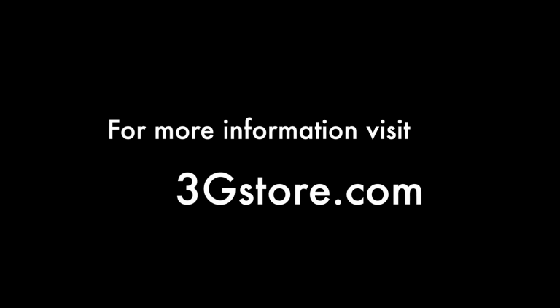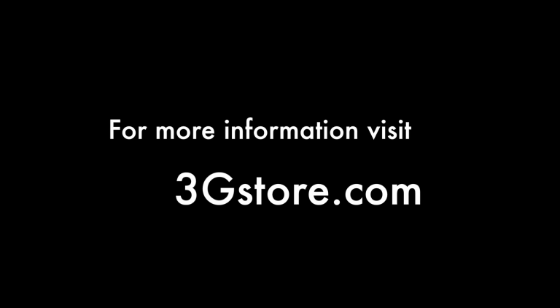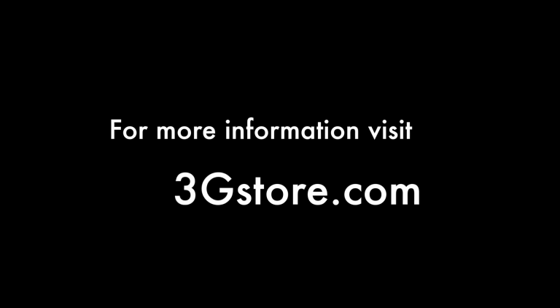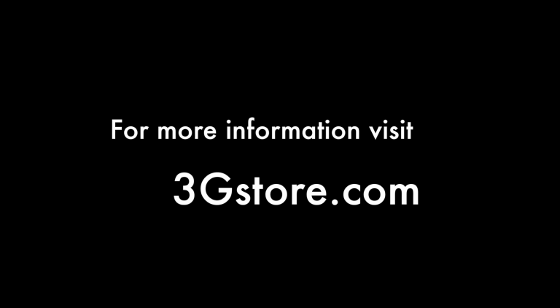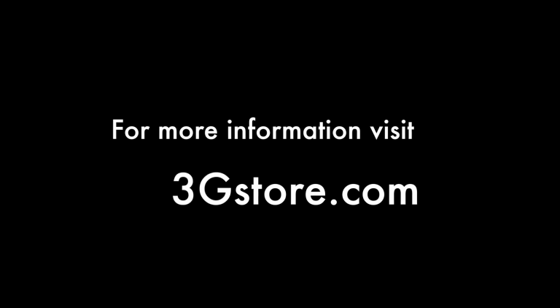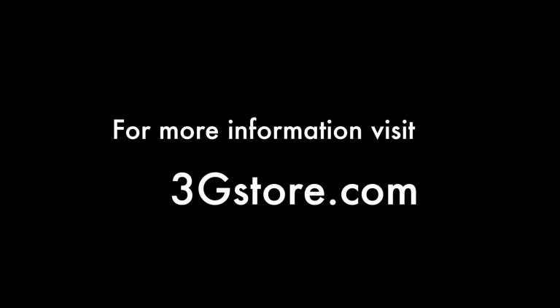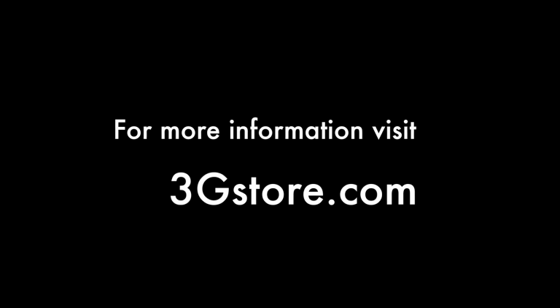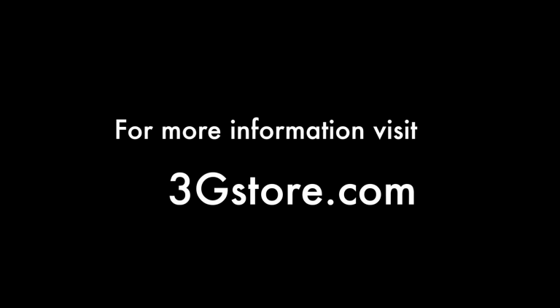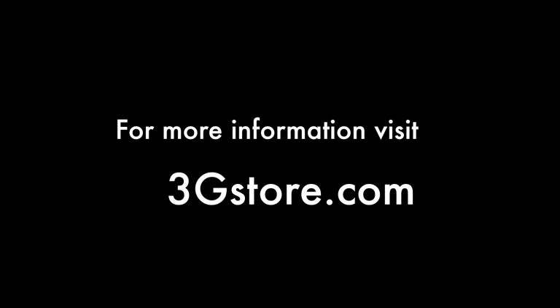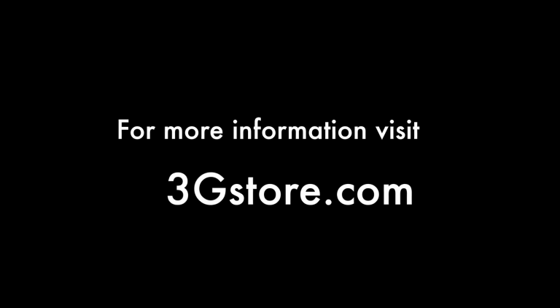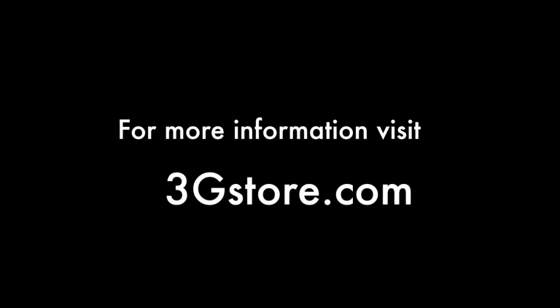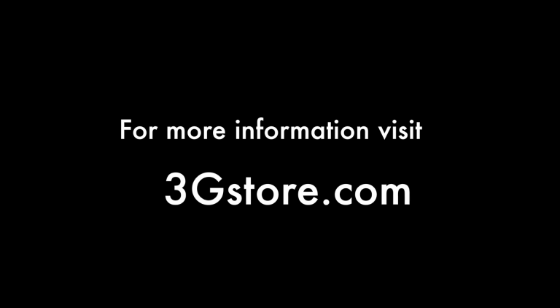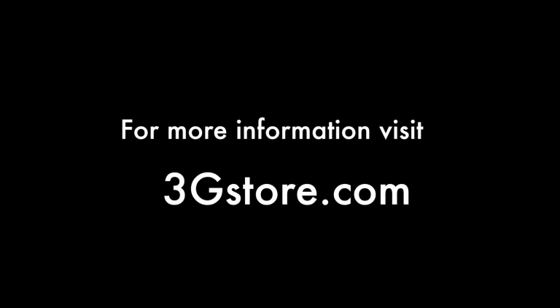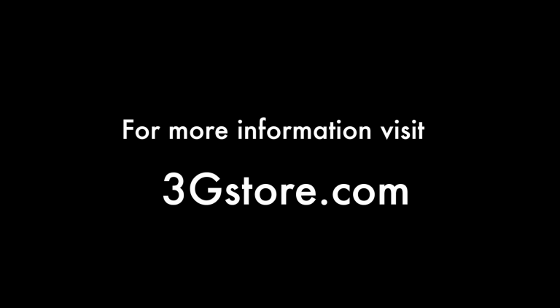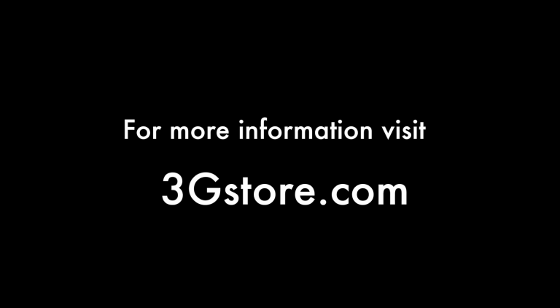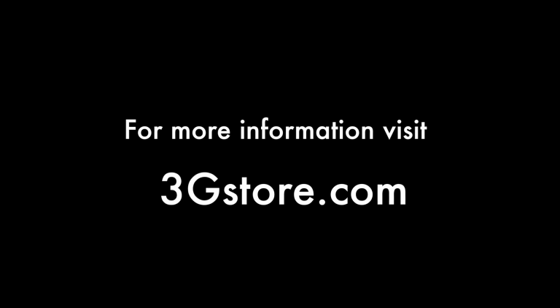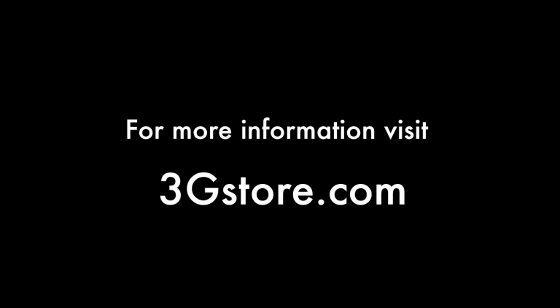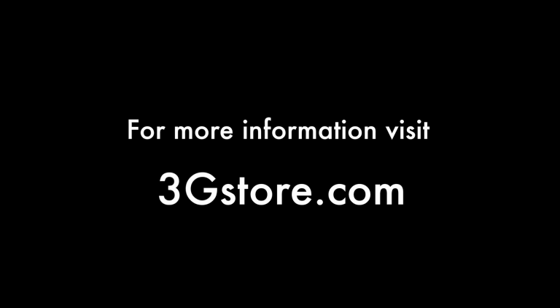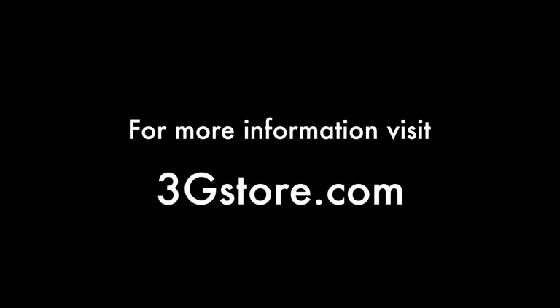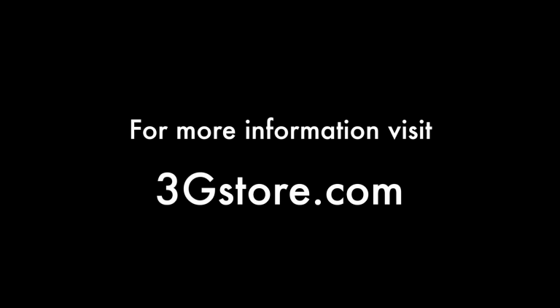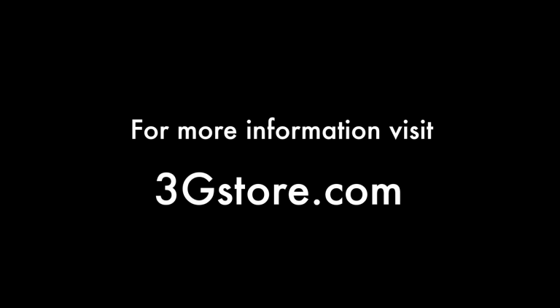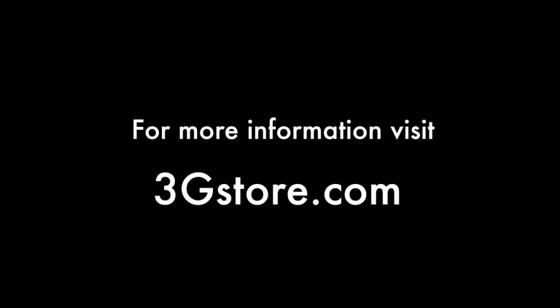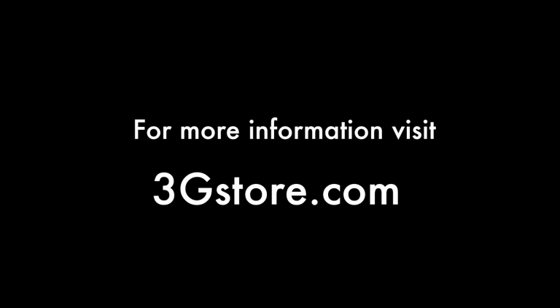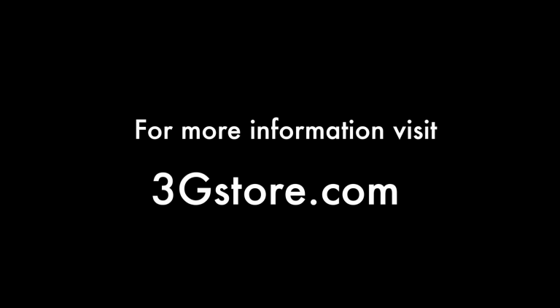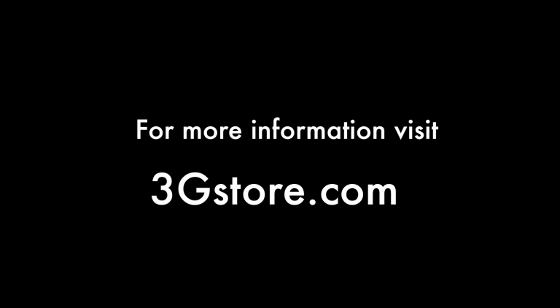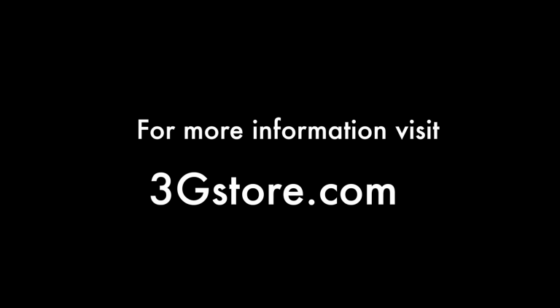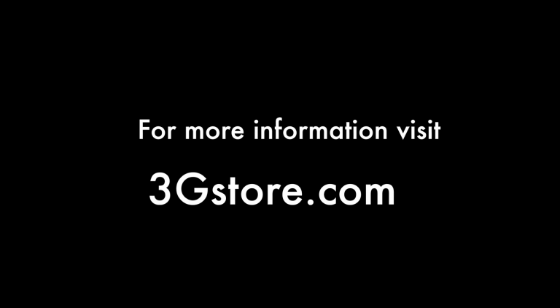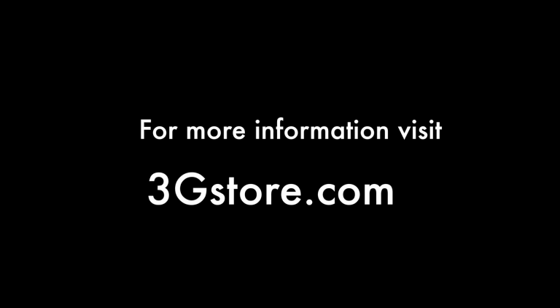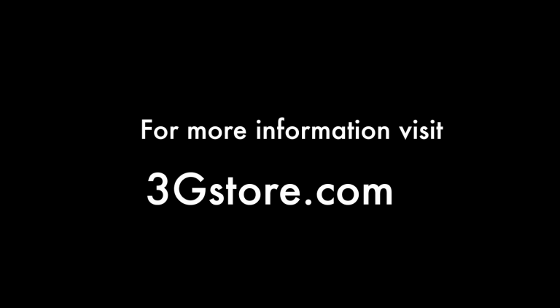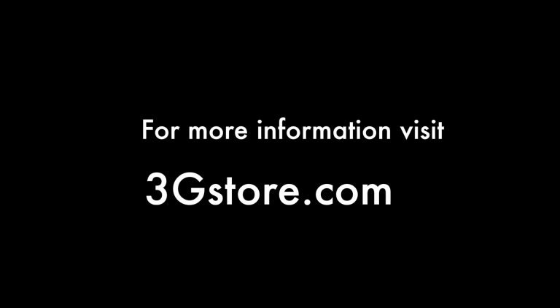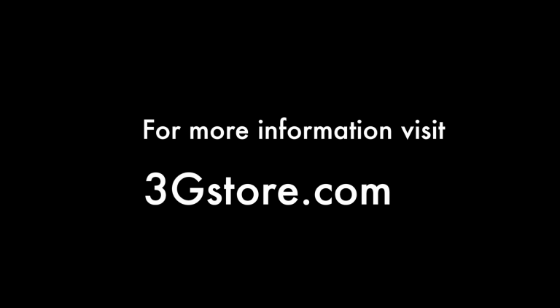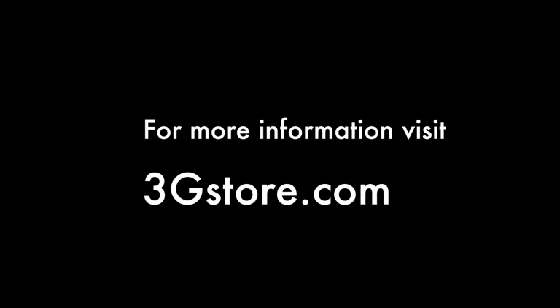For more videos like this, be sure to subscribe to our channel and for more information, visit 3gstore.com. Thank you.